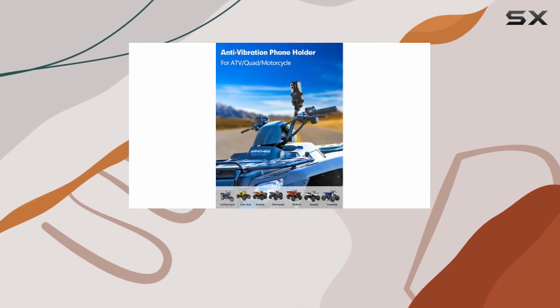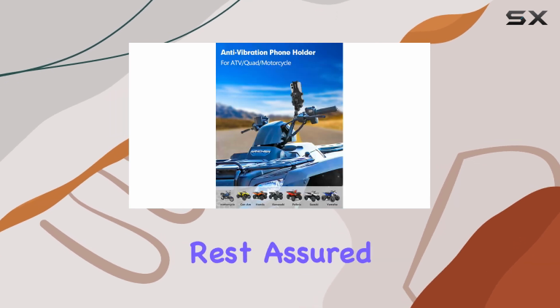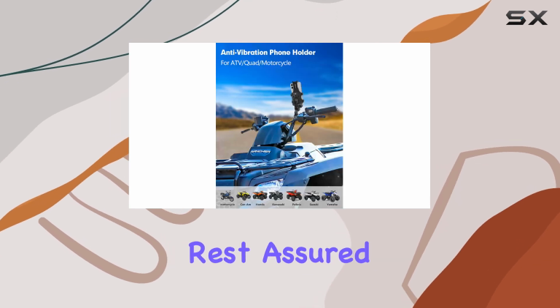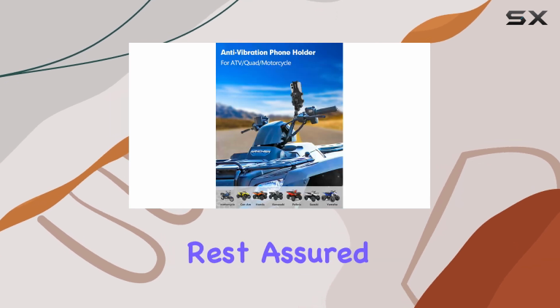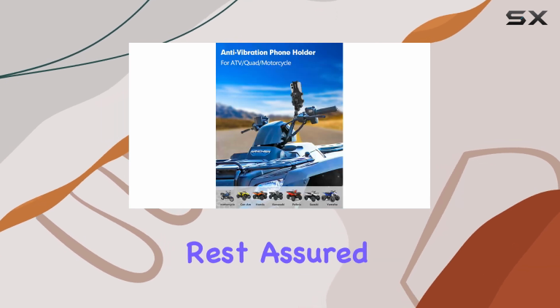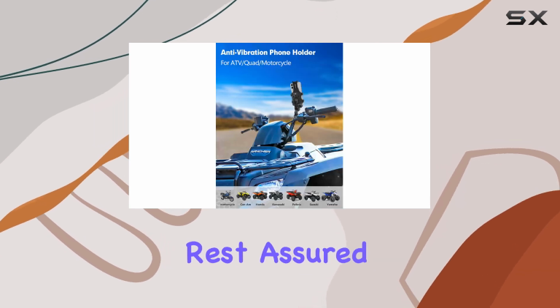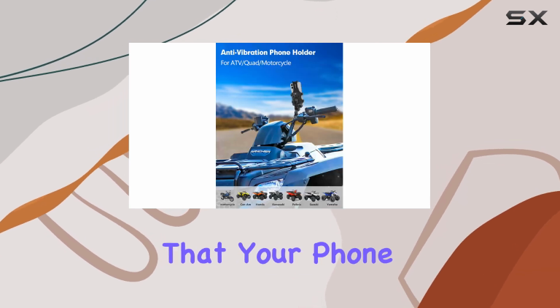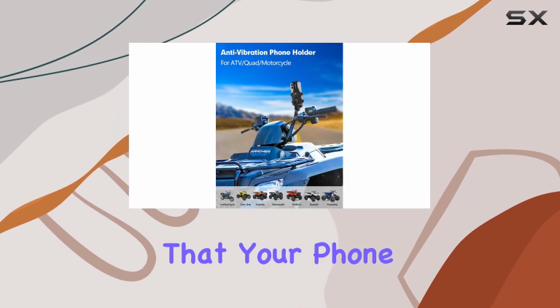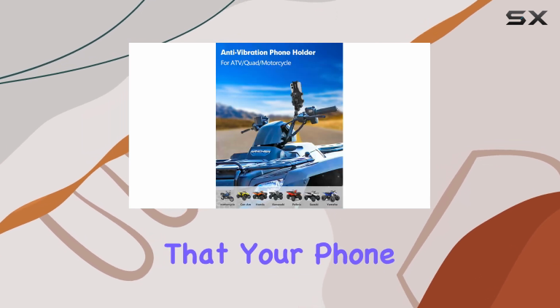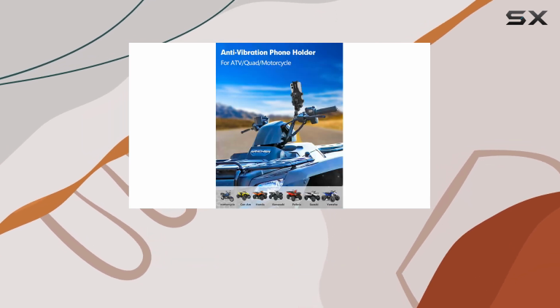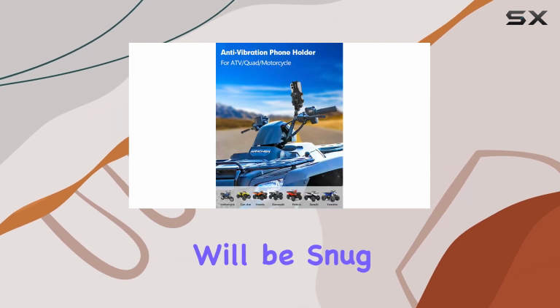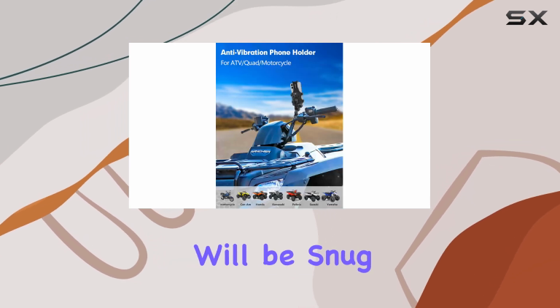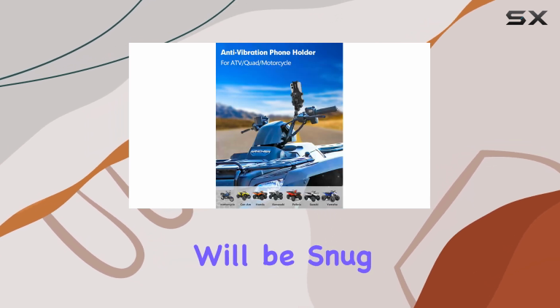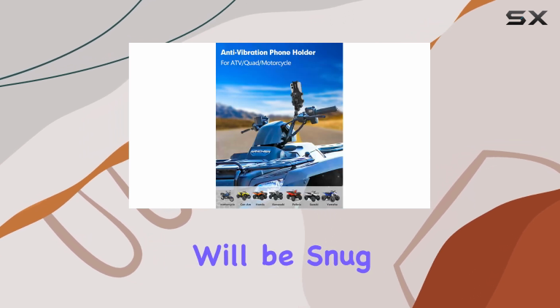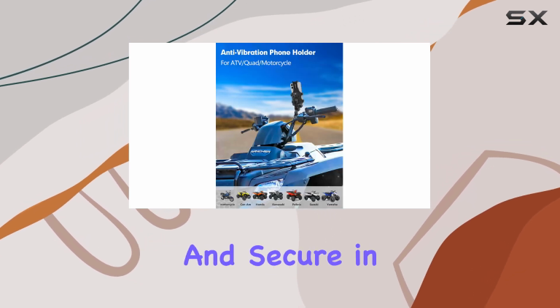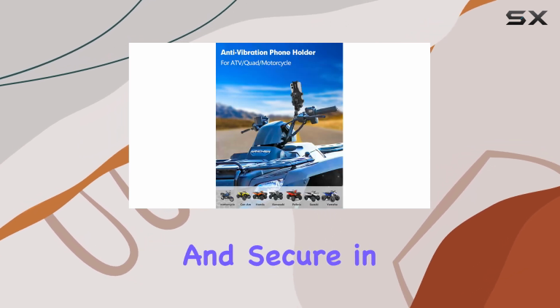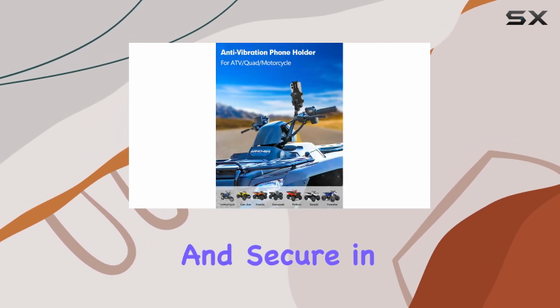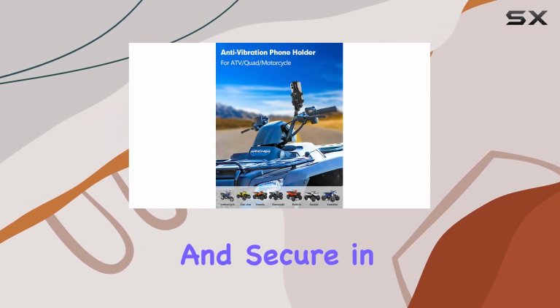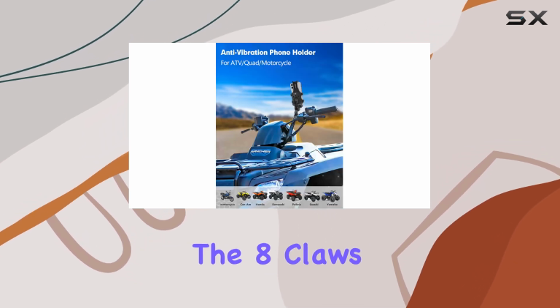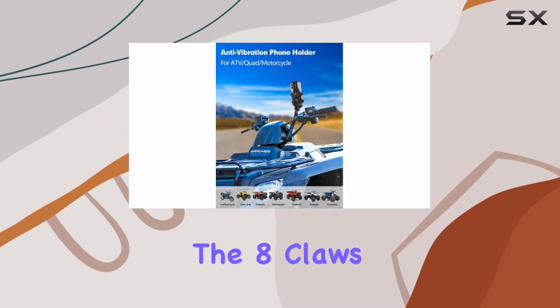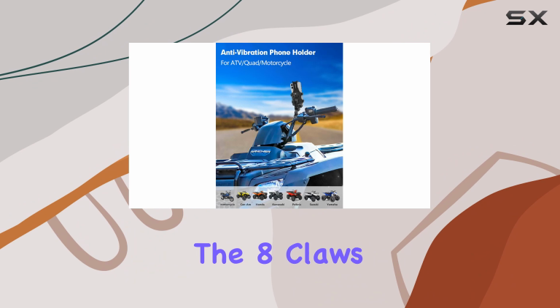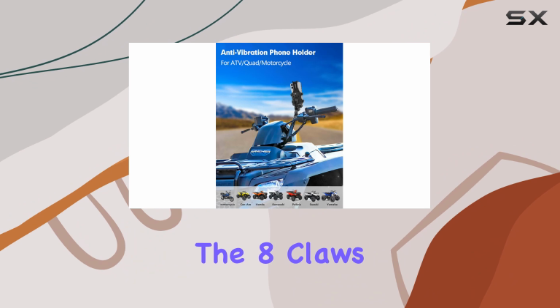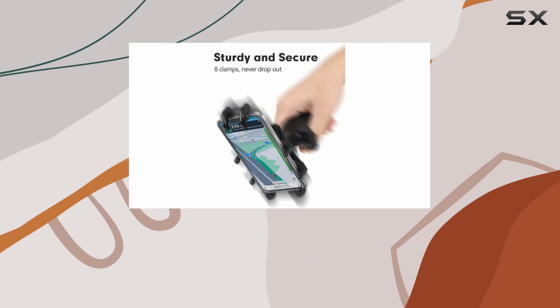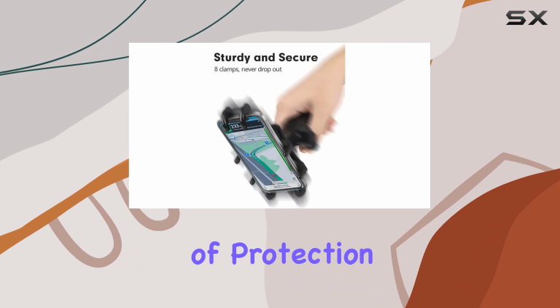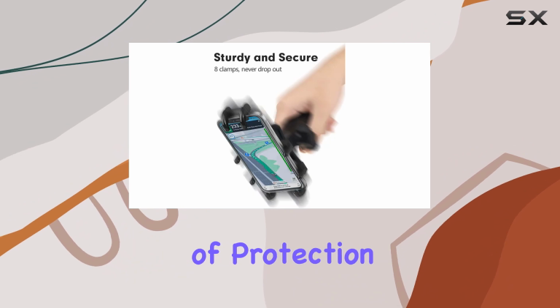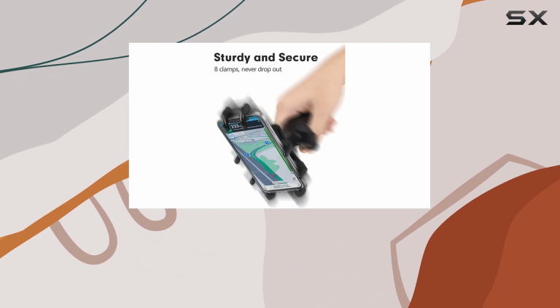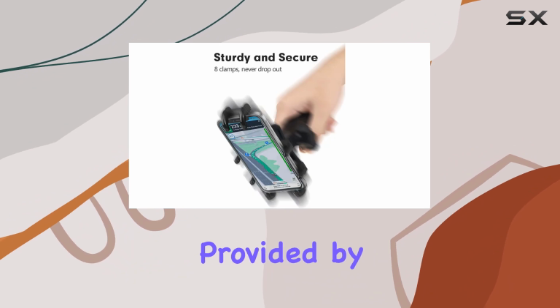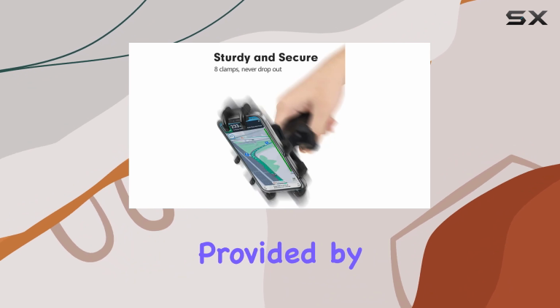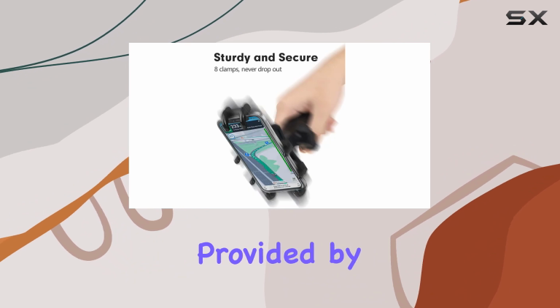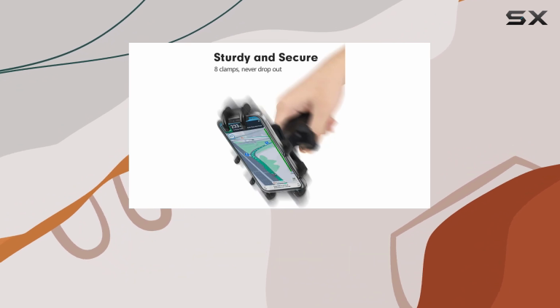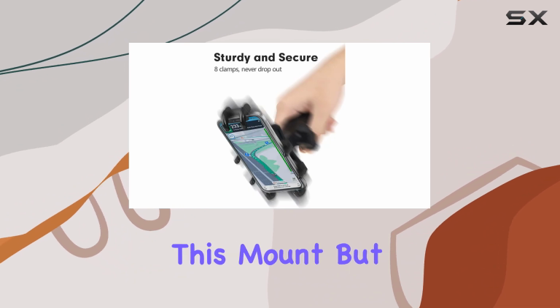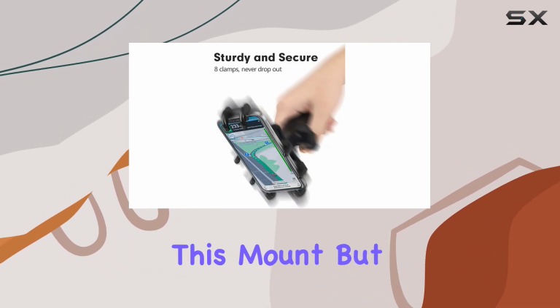Whether you're using the latest iPhone or a flagship Android device, rest assured that your phone will be snug and secure in the eight claws of protection provided by this mount.